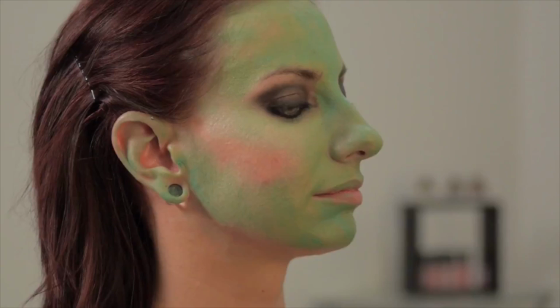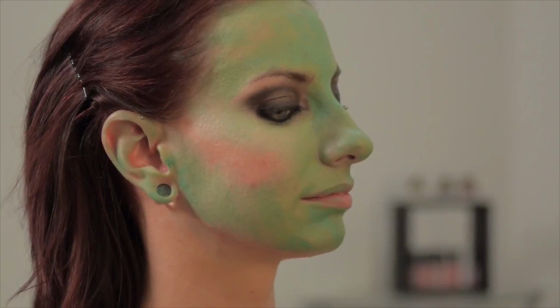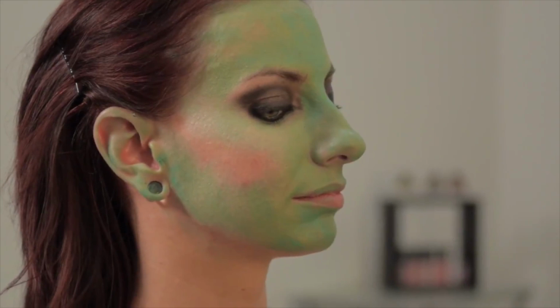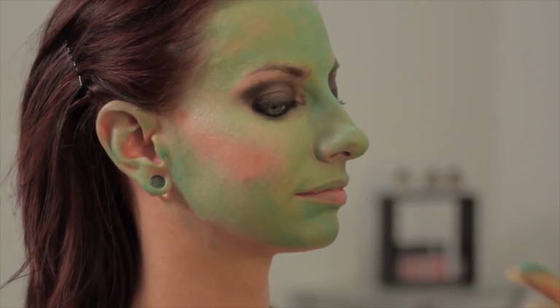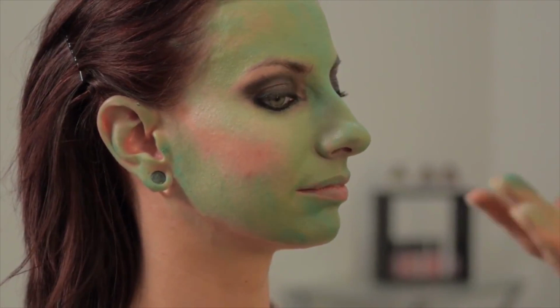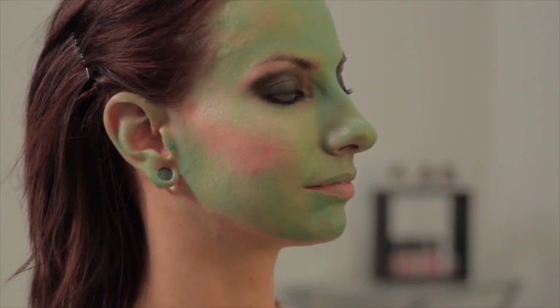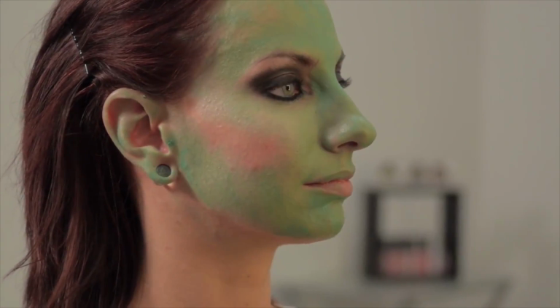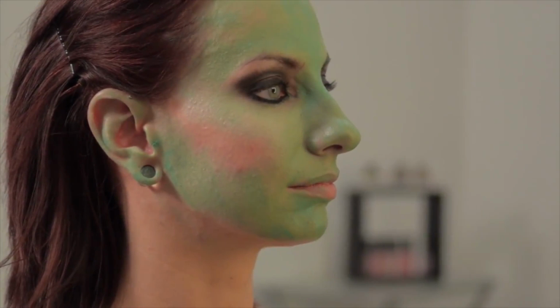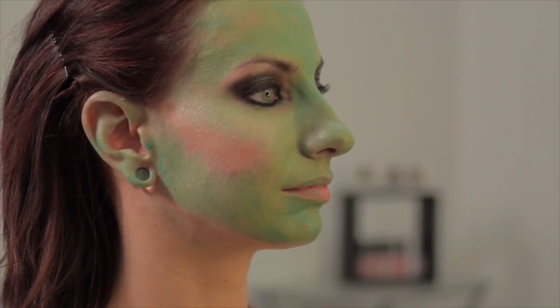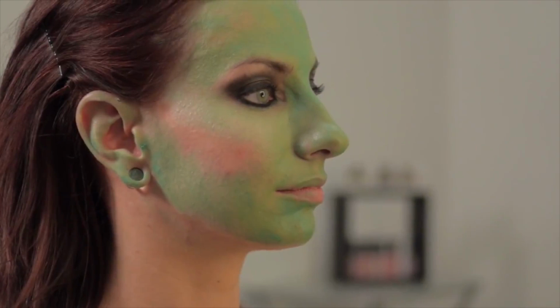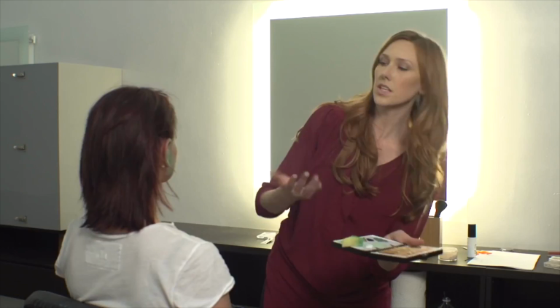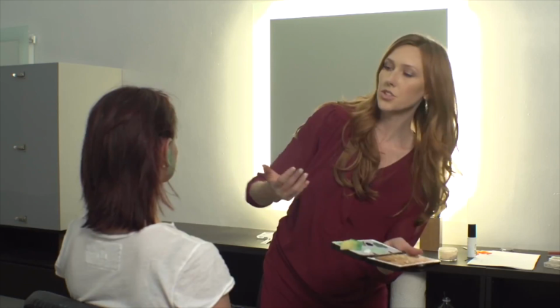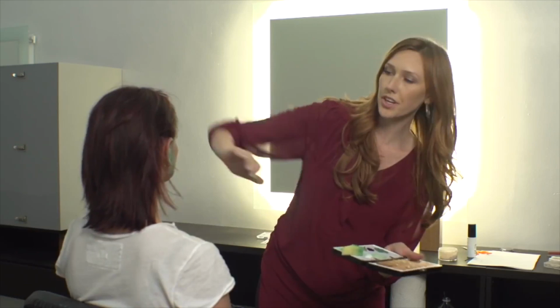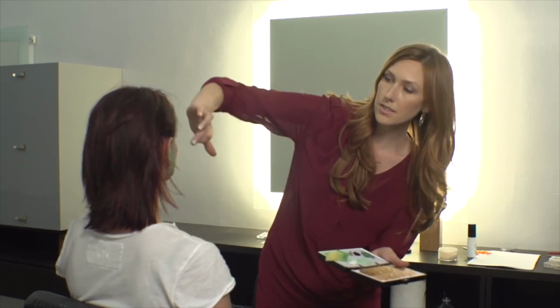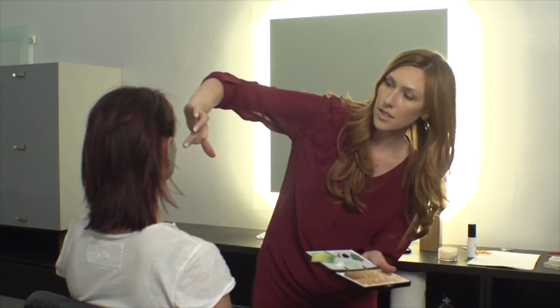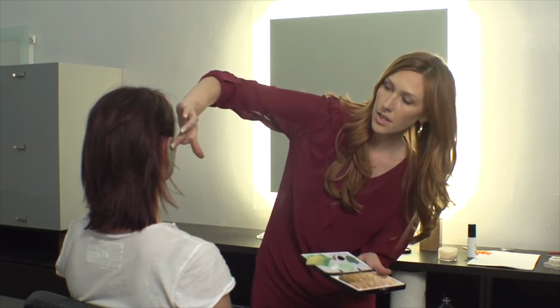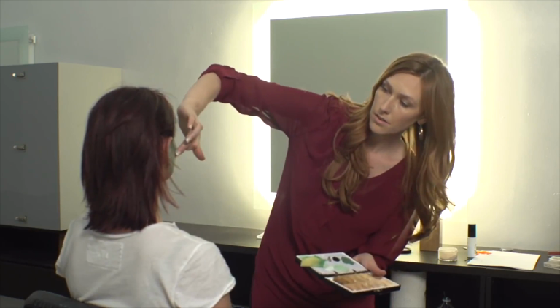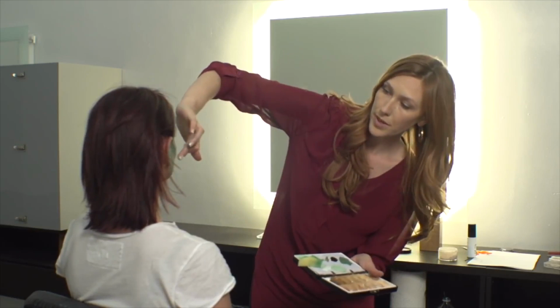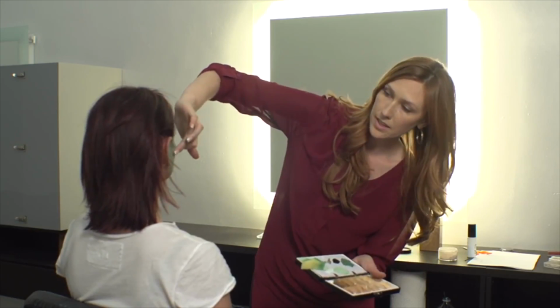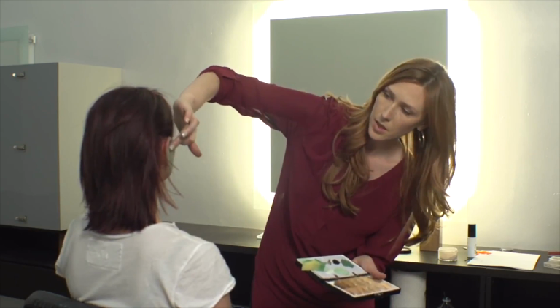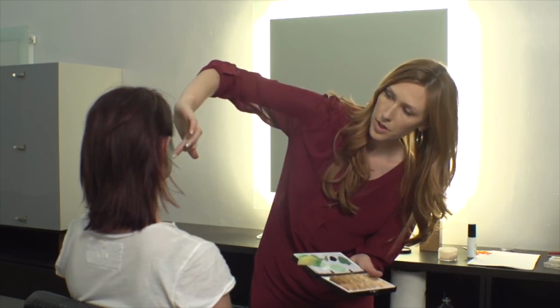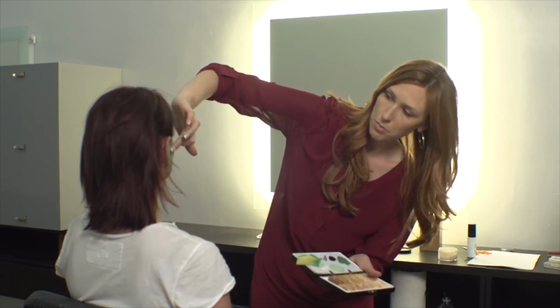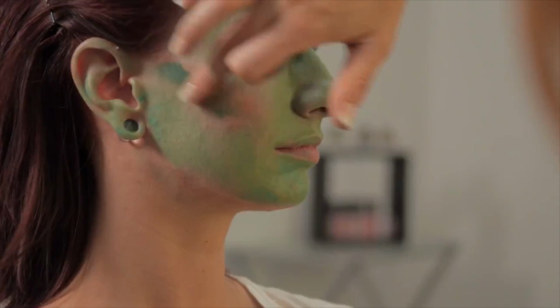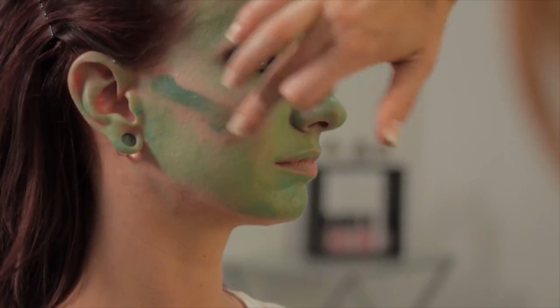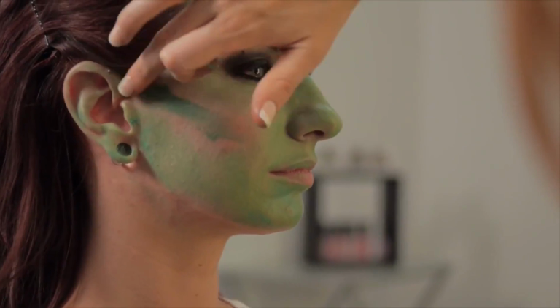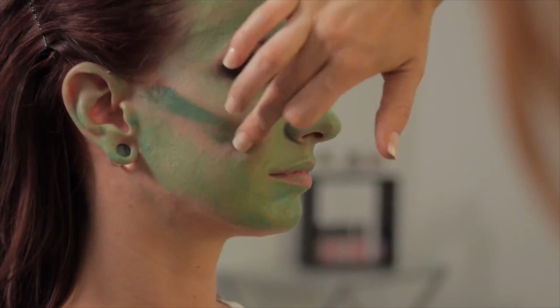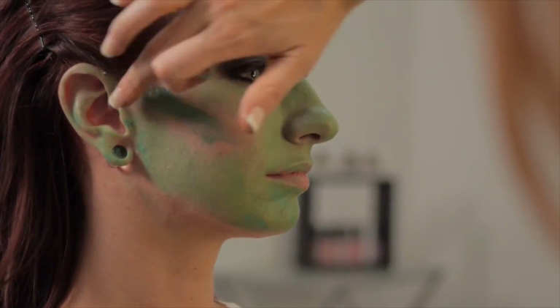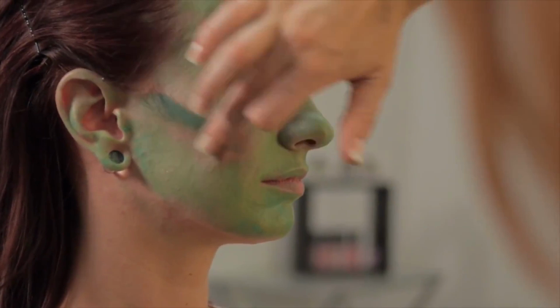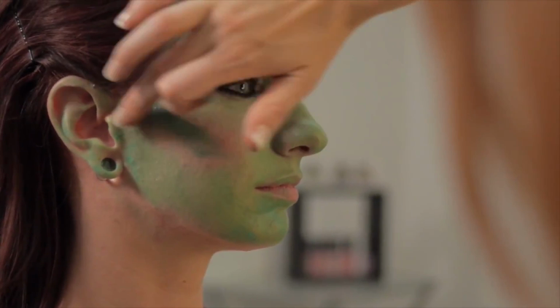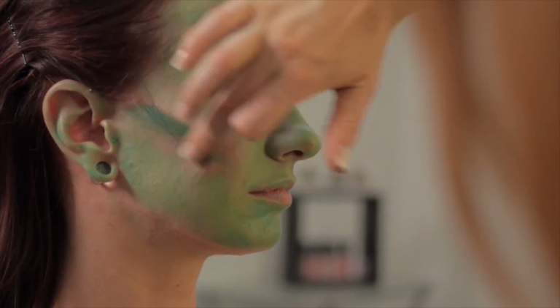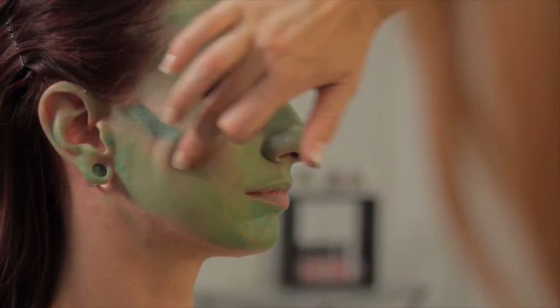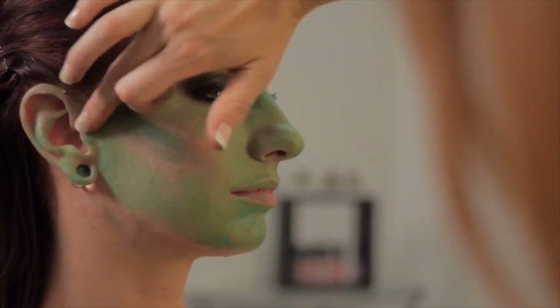Now we're going to take that third color, the darkest green, and we're going to apply that right to her cheekbones.